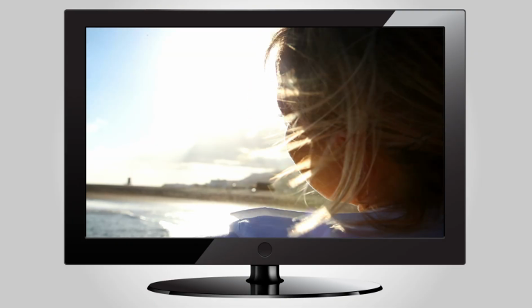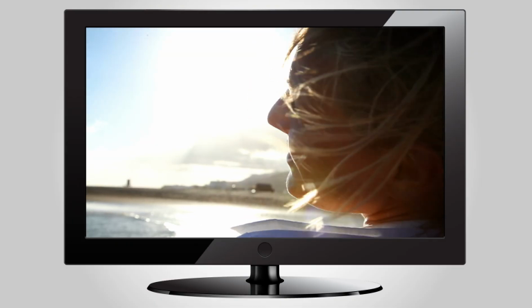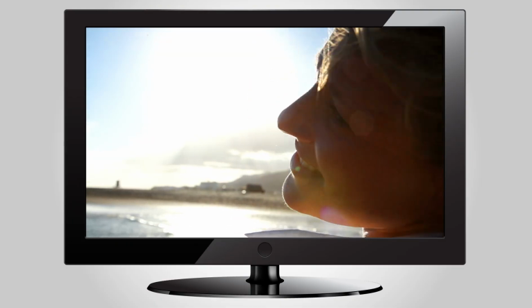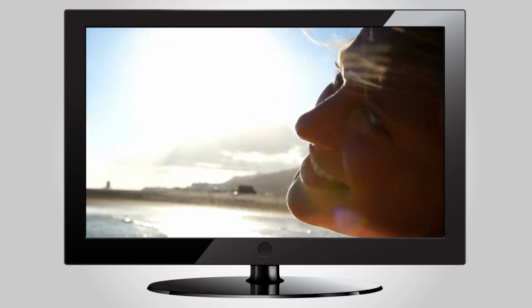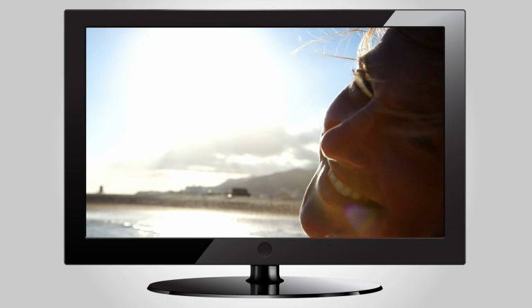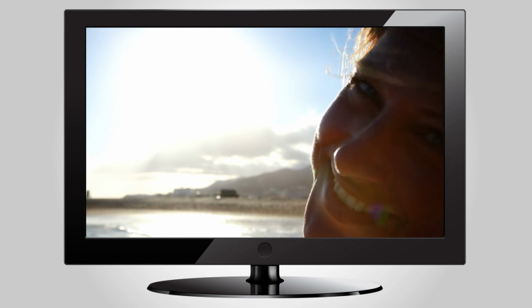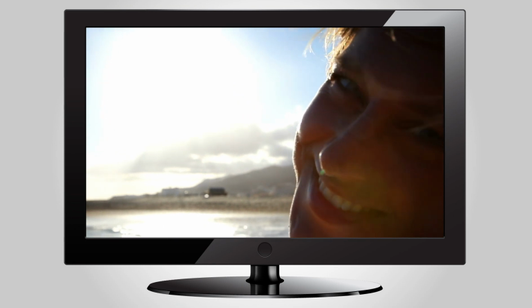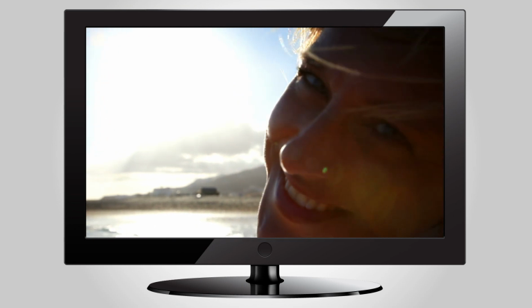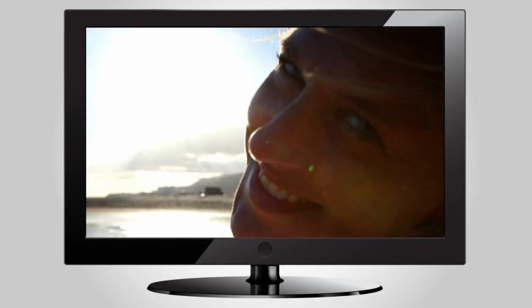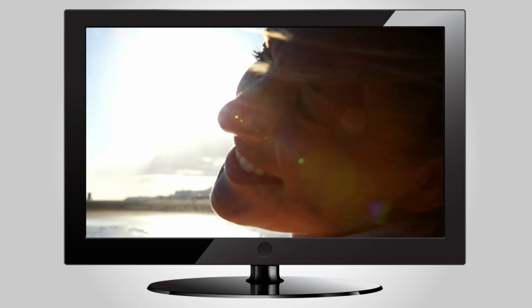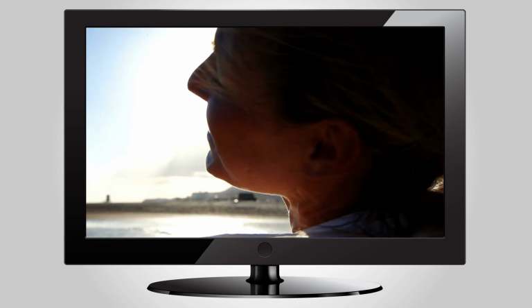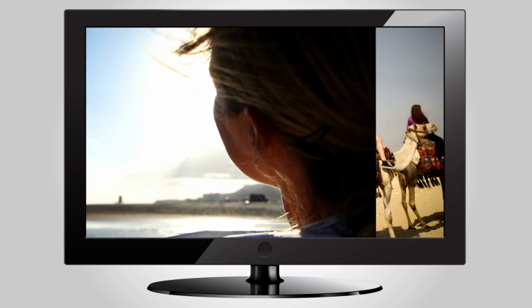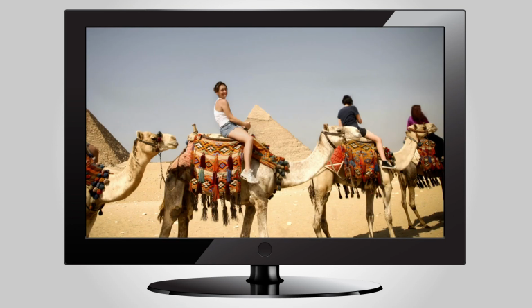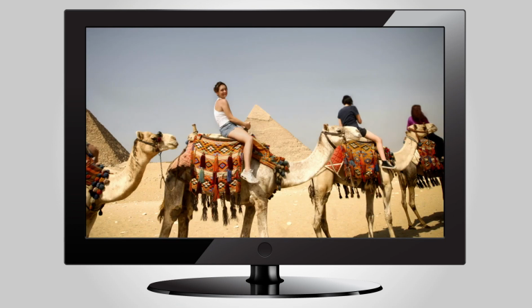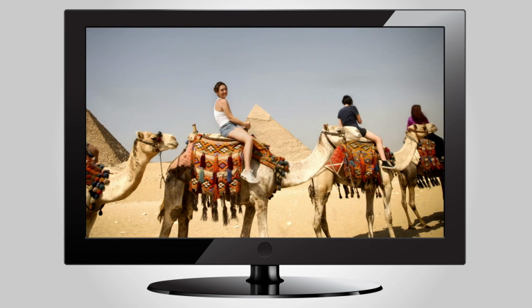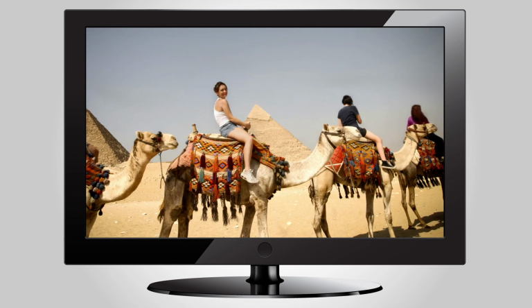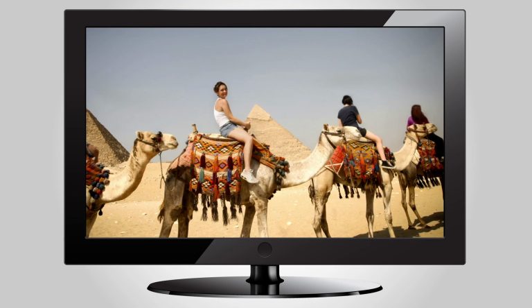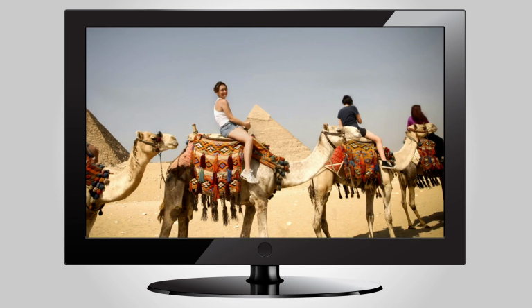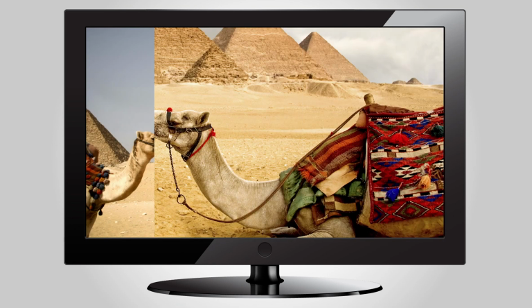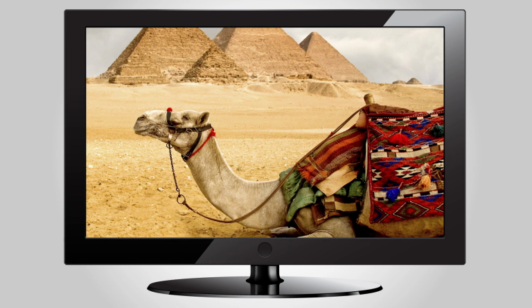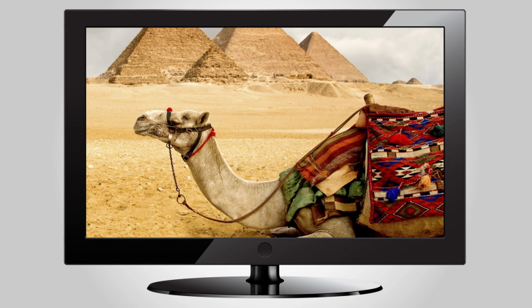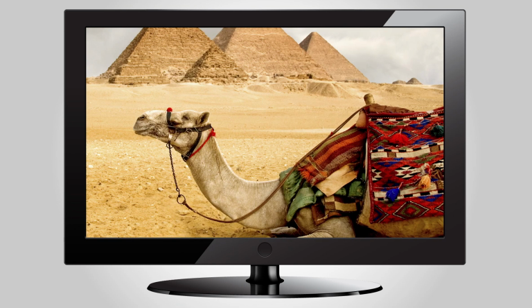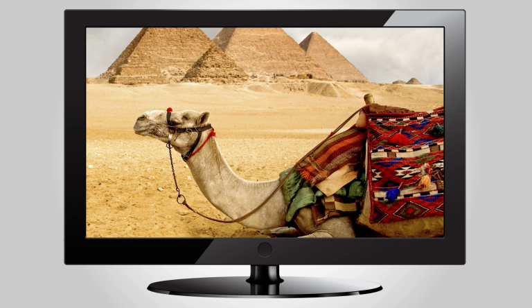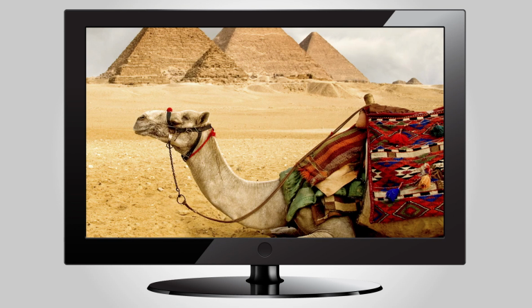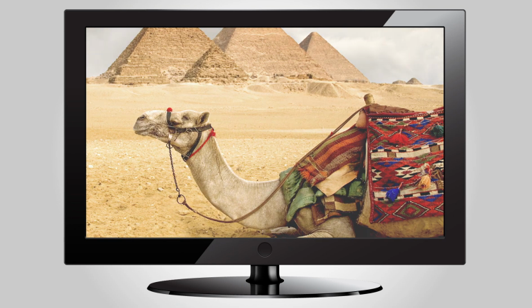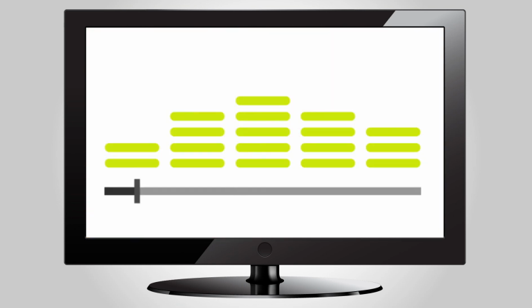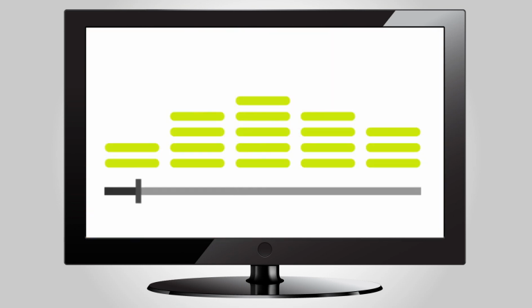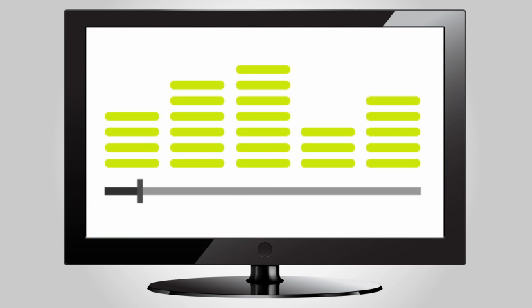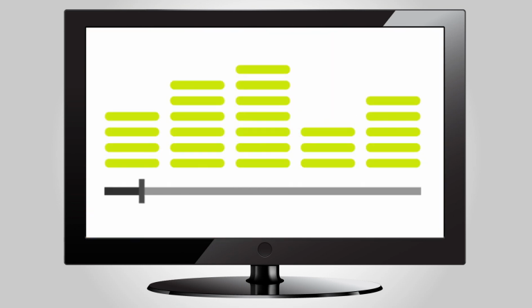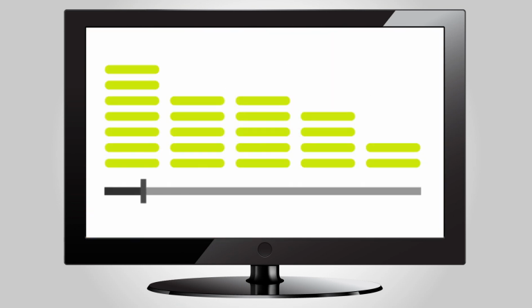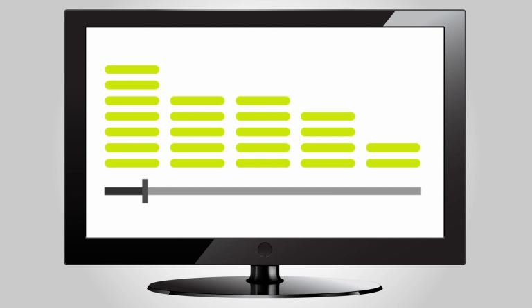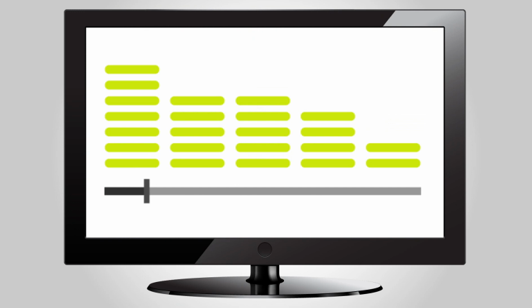Home movies, videos you've downloaded, all your photos, your music collection, and best of all, web access.